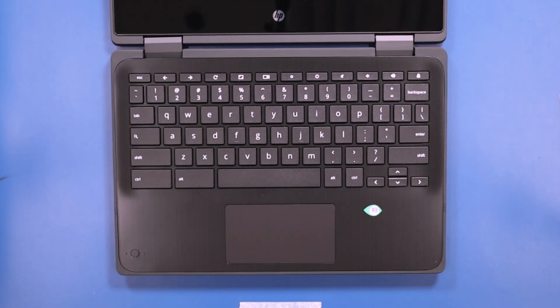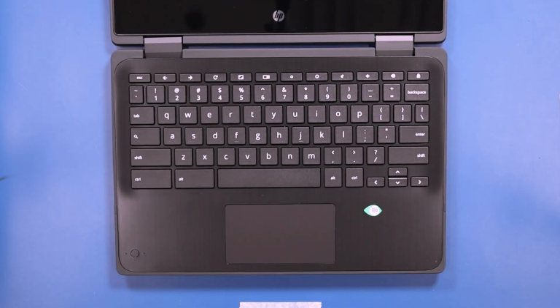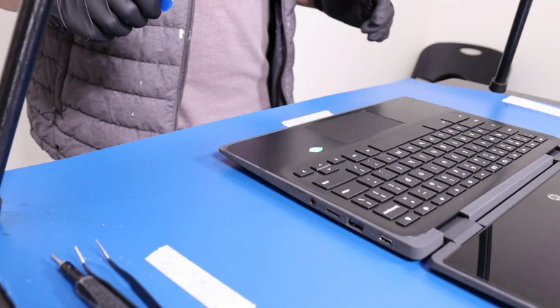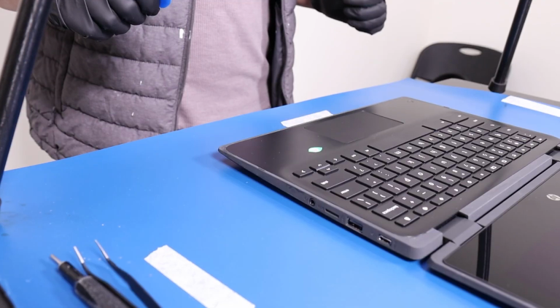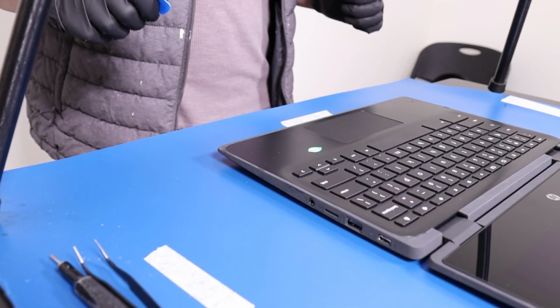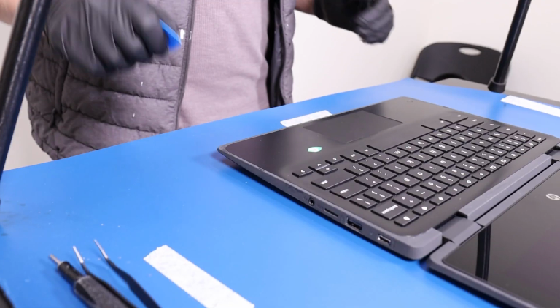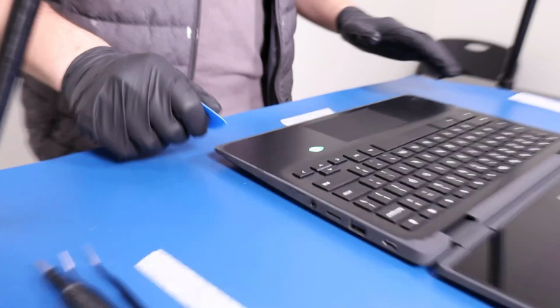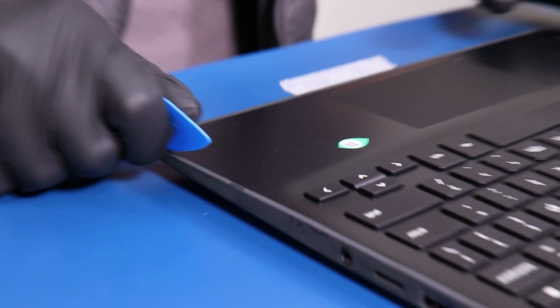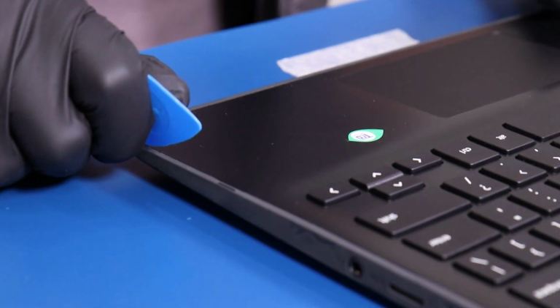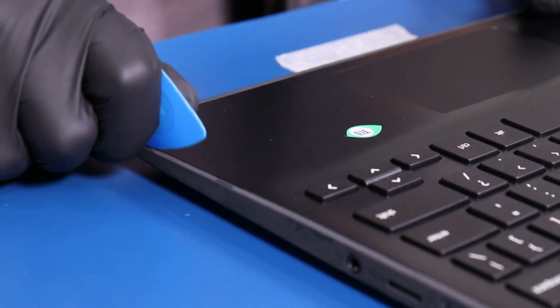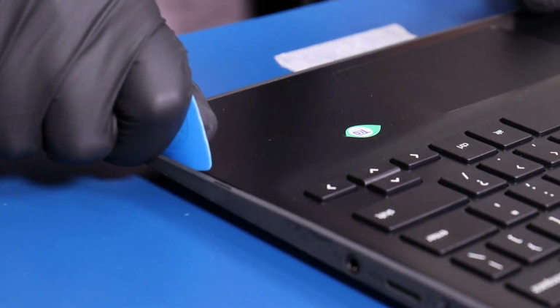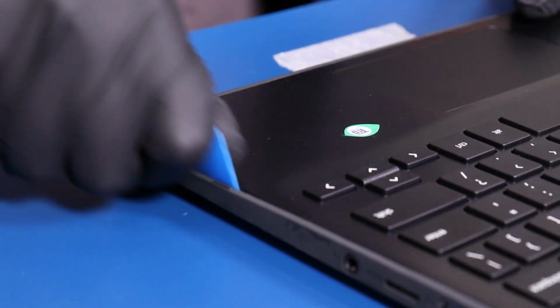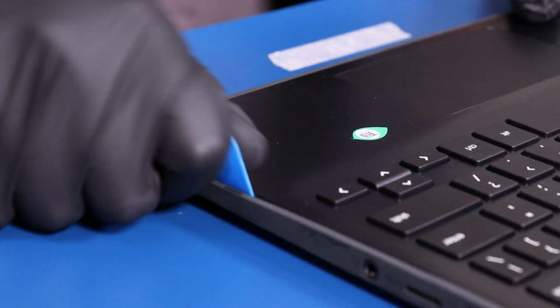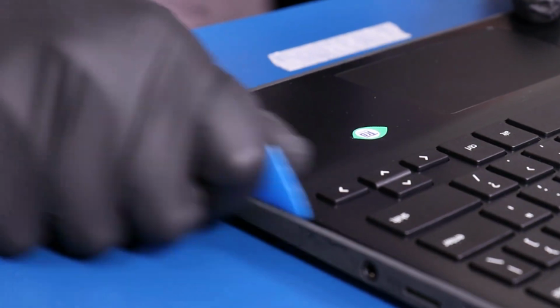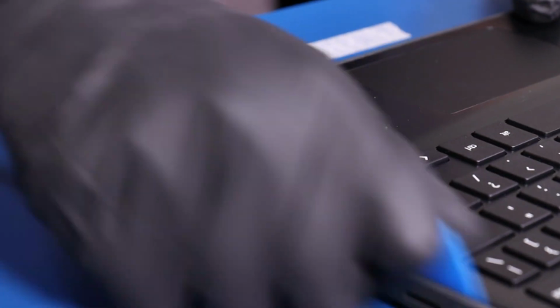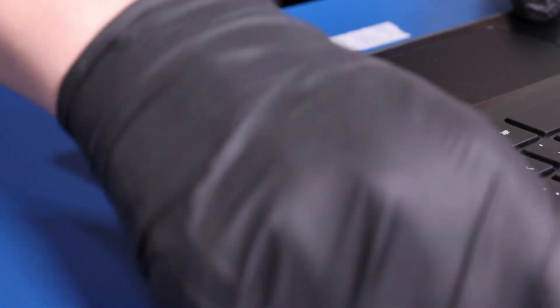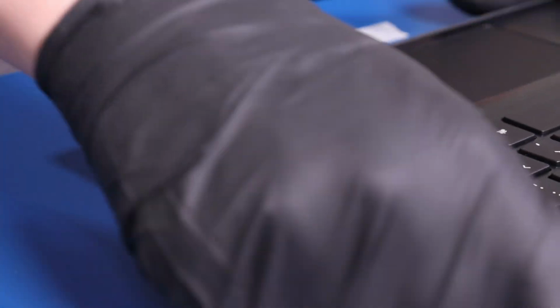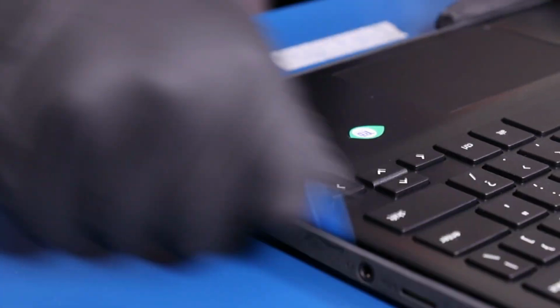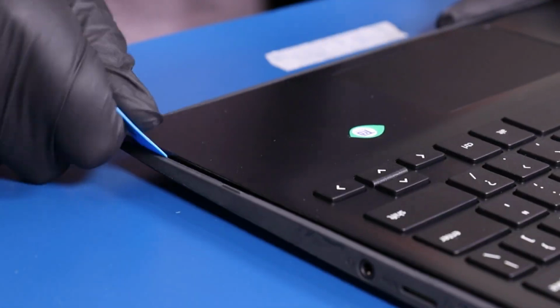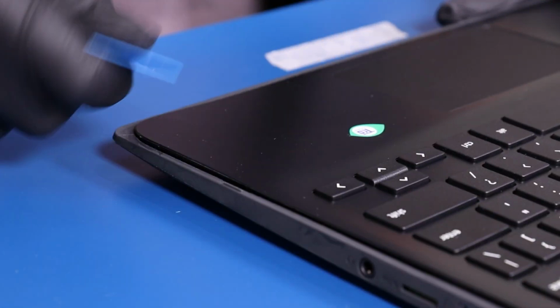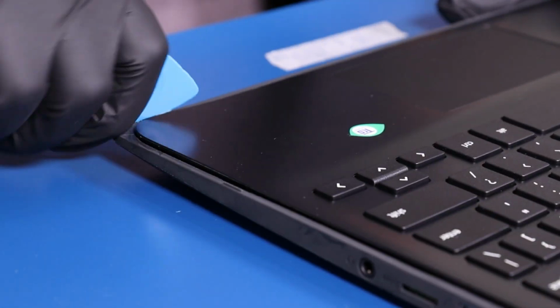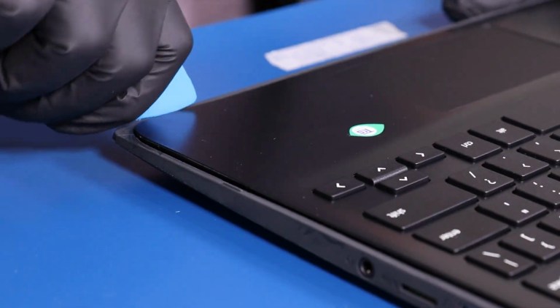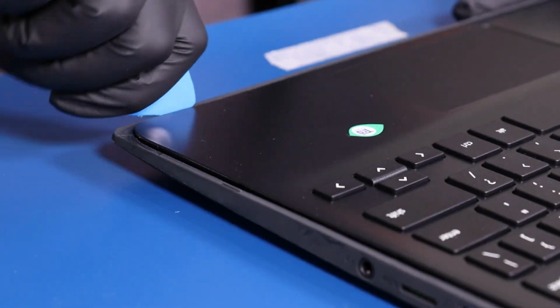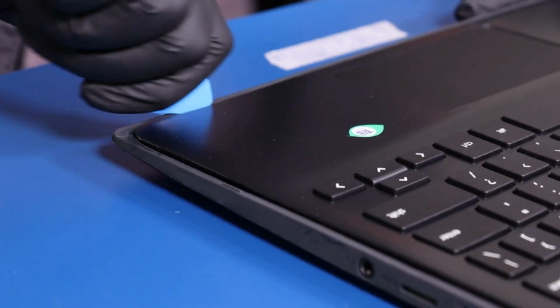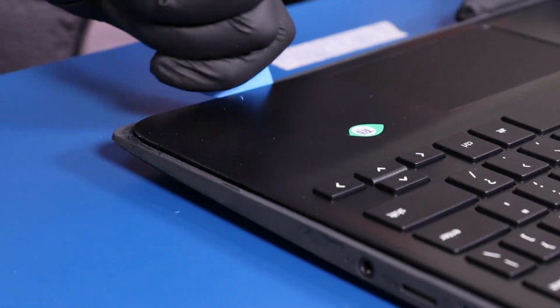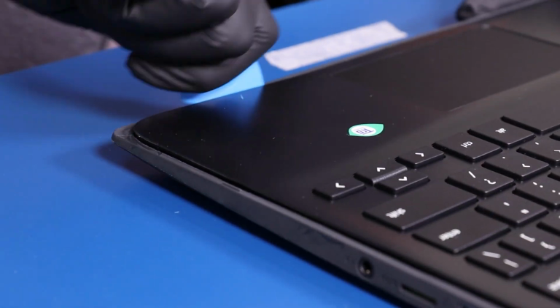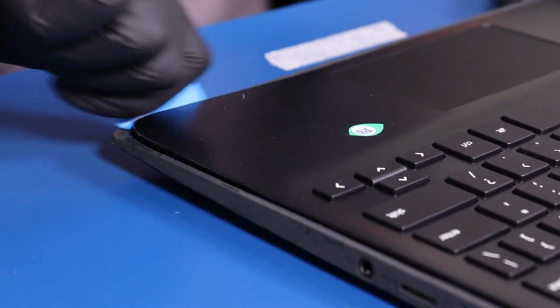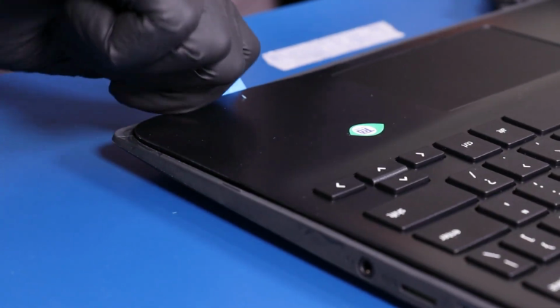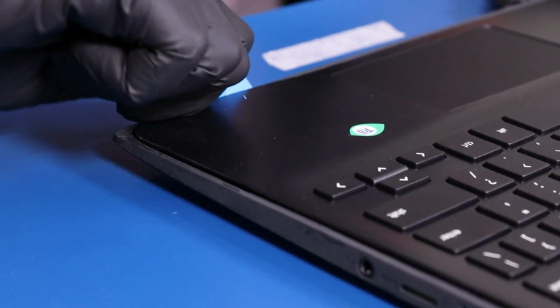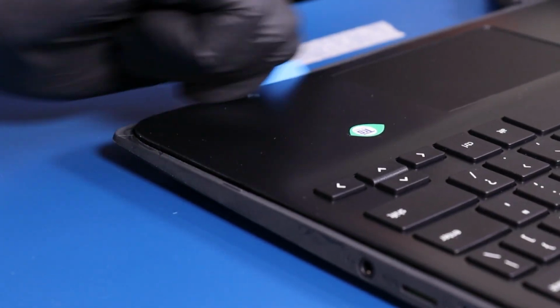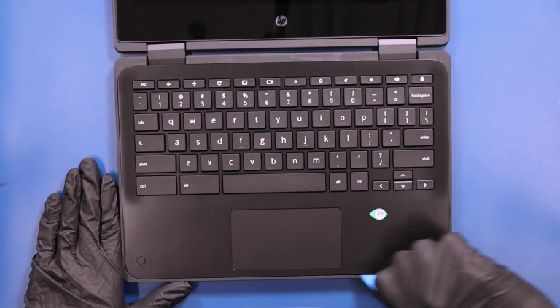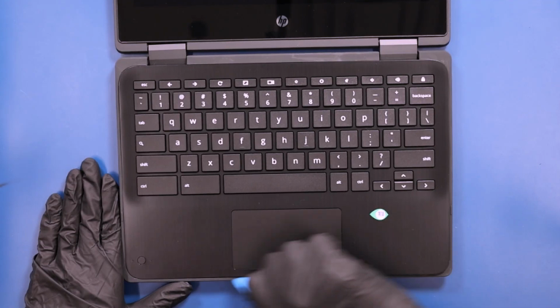Gently insert the opener pick between the palm rest and the bottom cover and slide along the edges to pop the palm rest free.